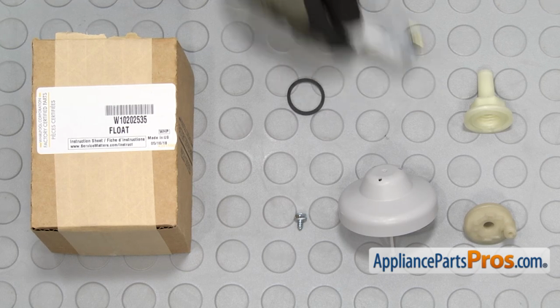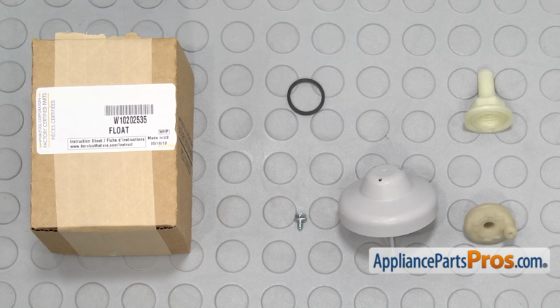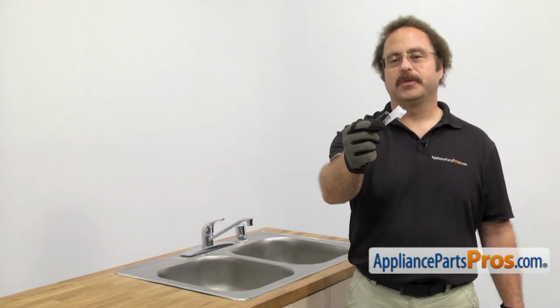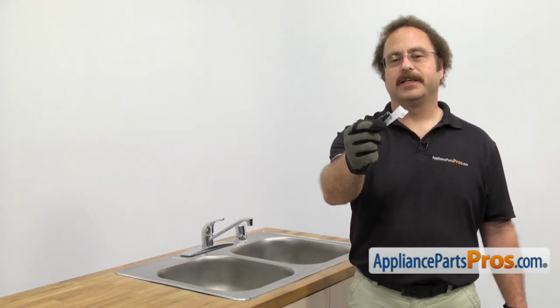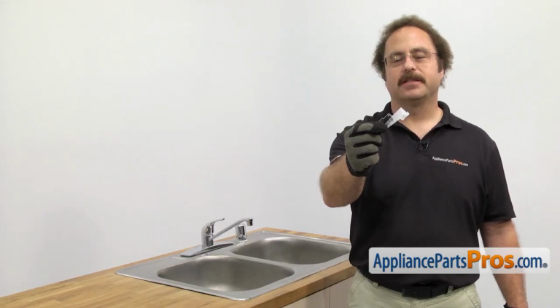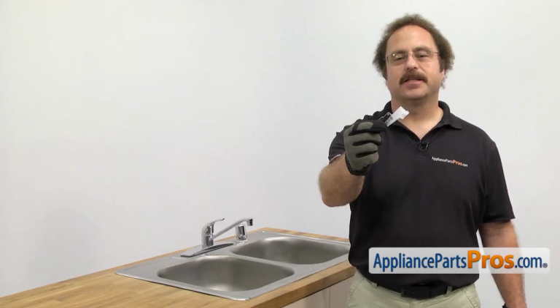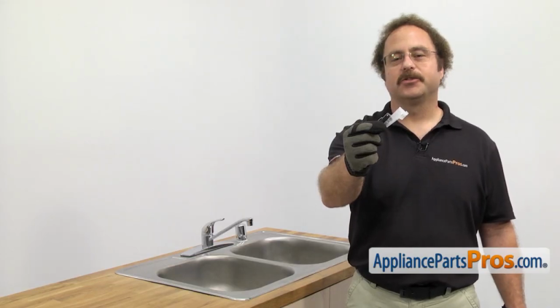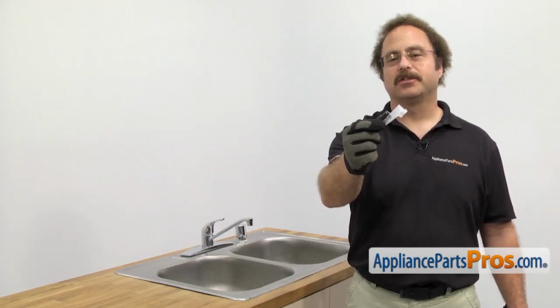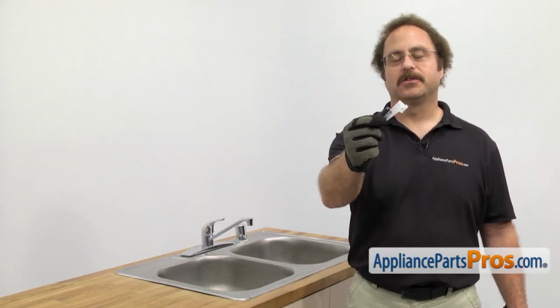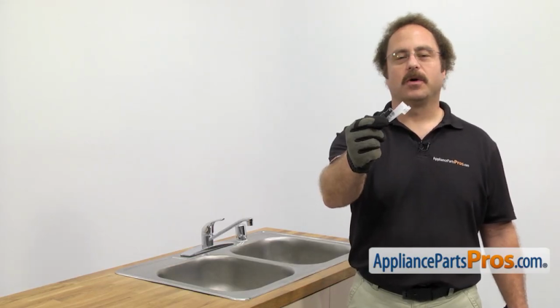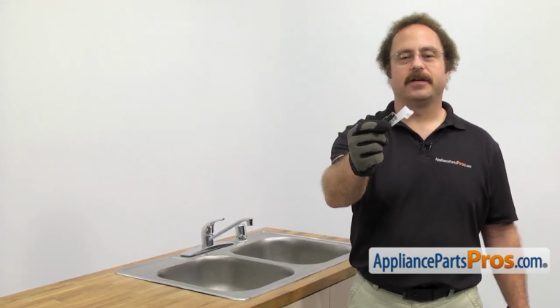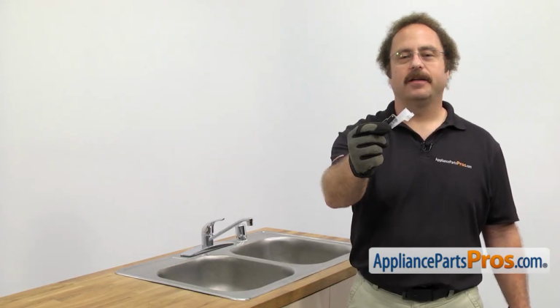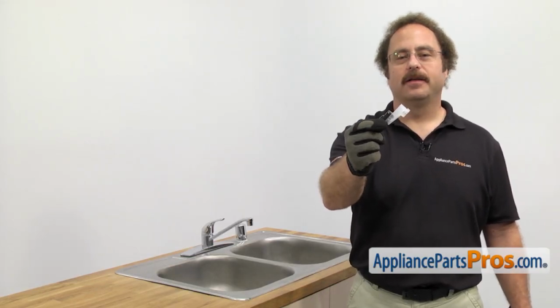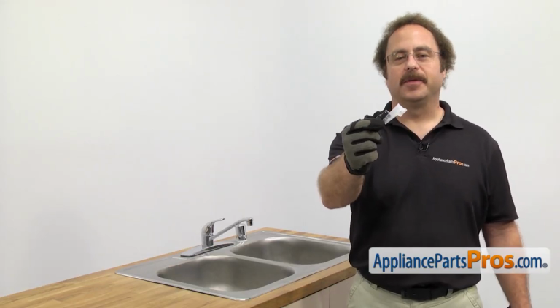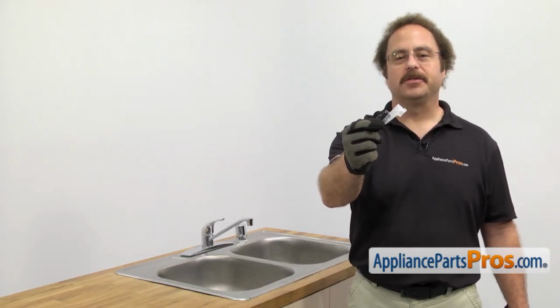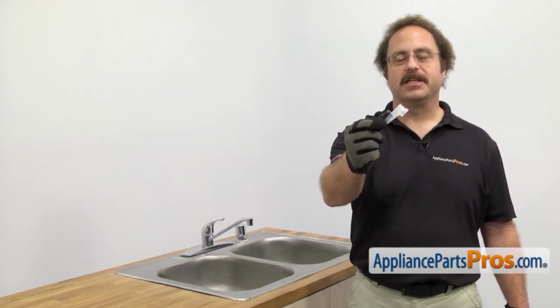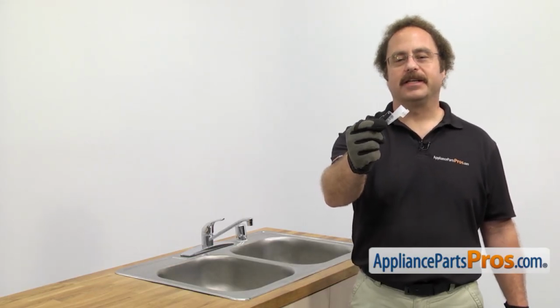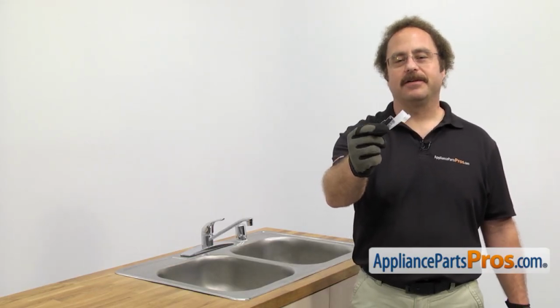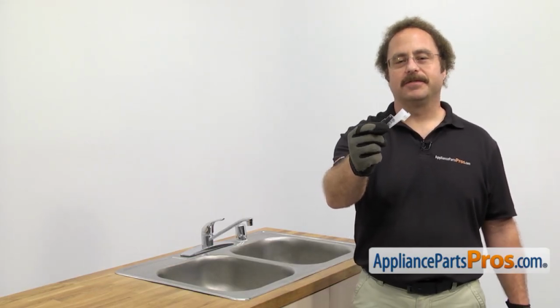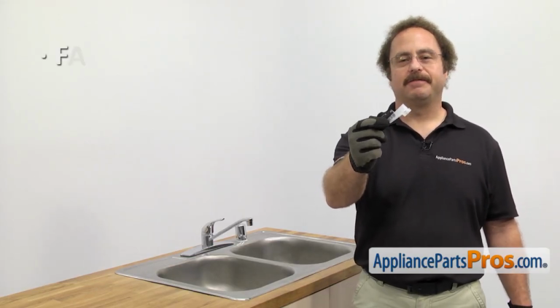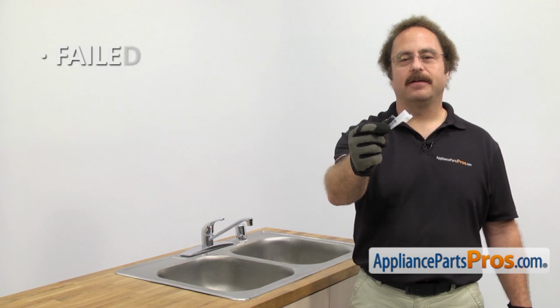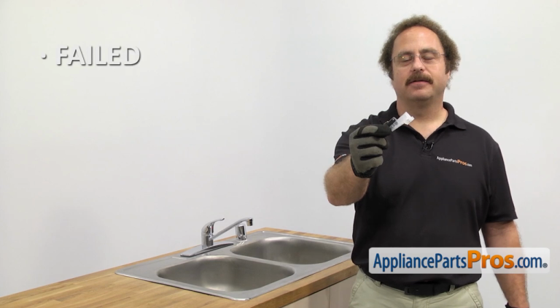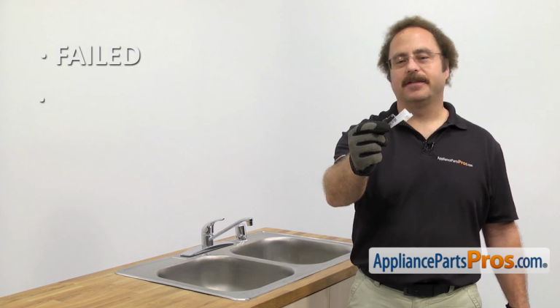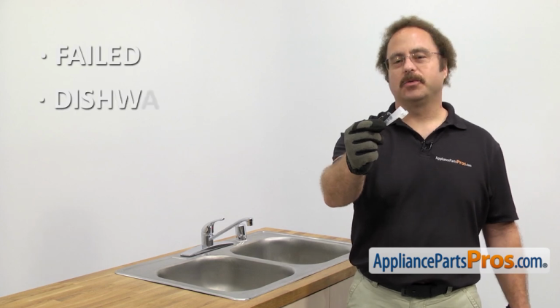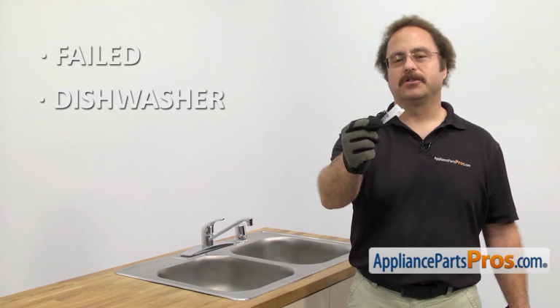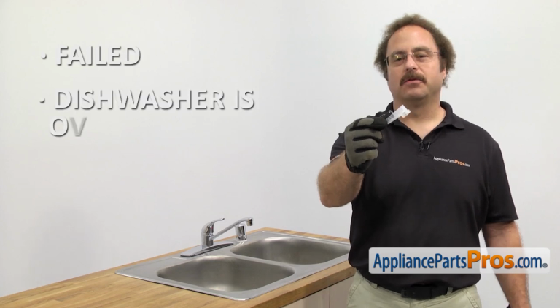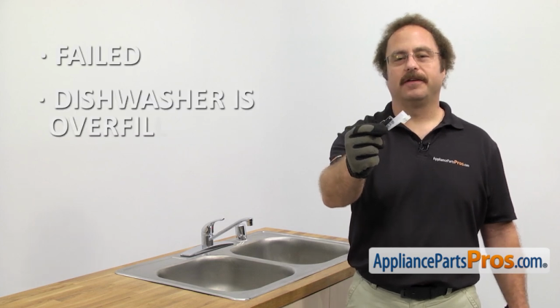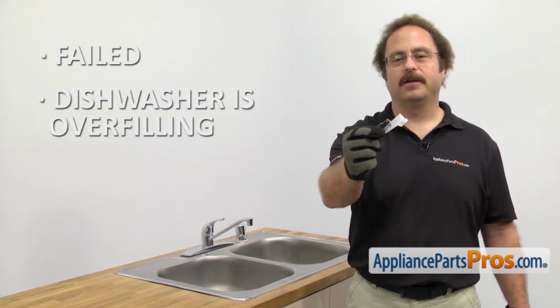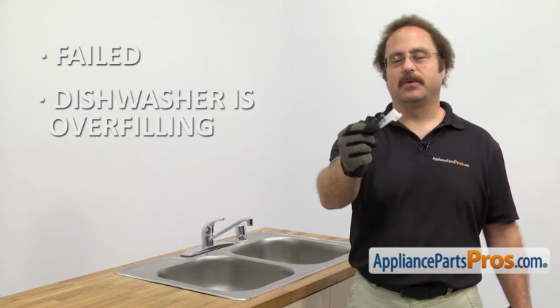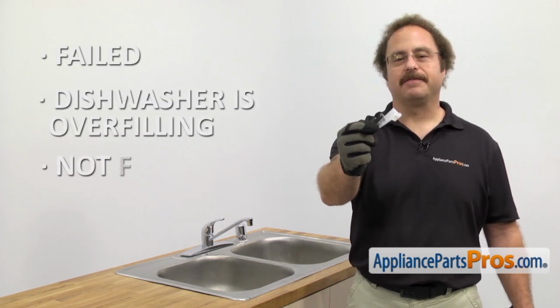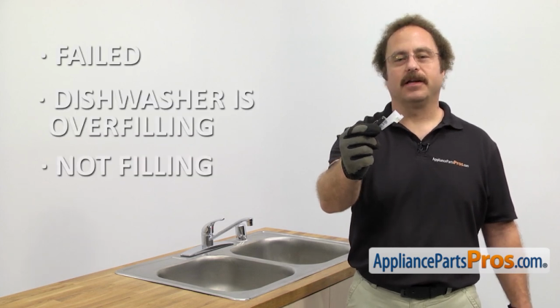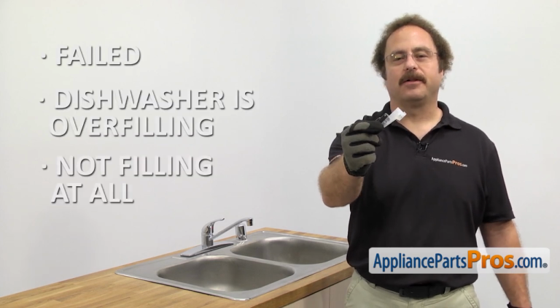The float switch kit tells the dishwasher if there's water in it. The main reason you'll be changing it out is if it's failed and the dishwasher is overfilling or not filling at all.